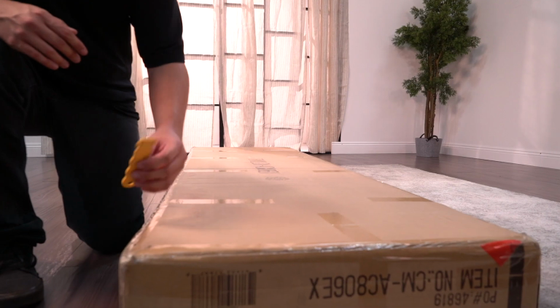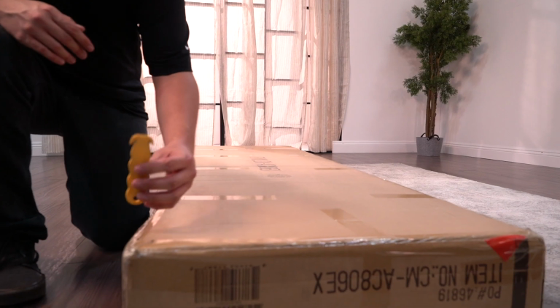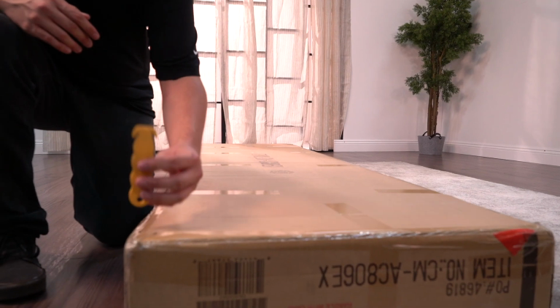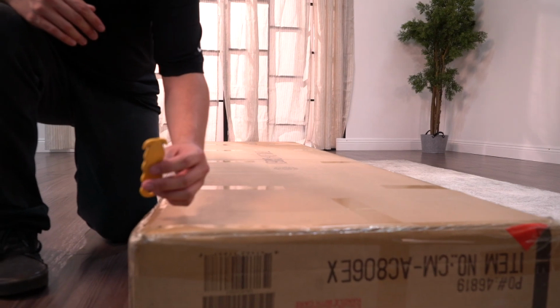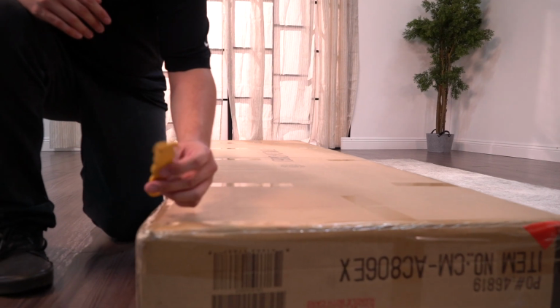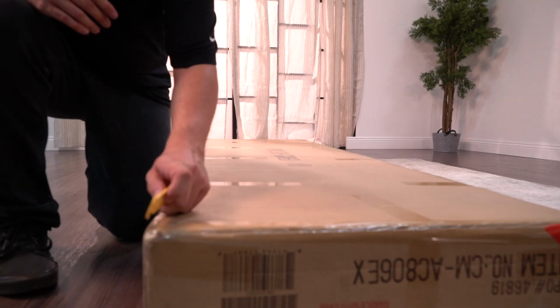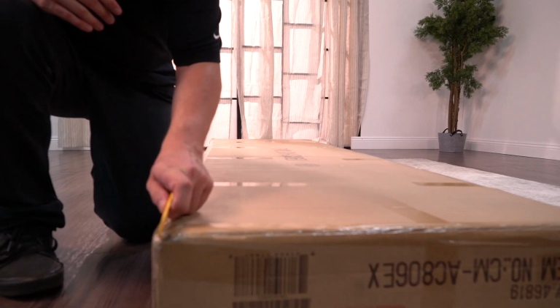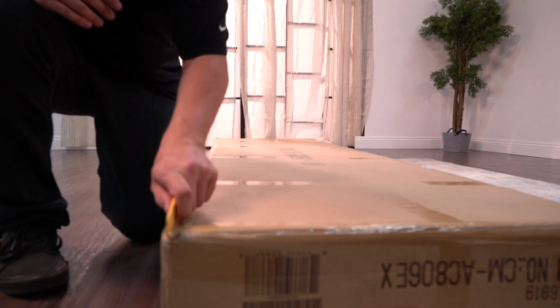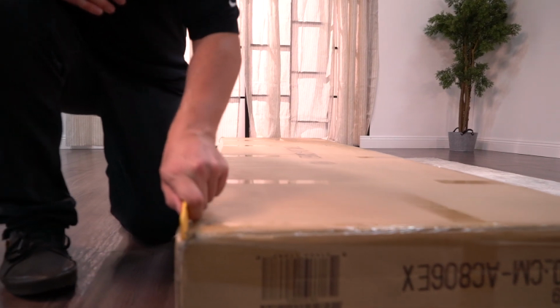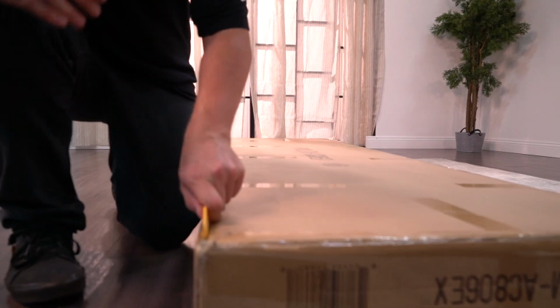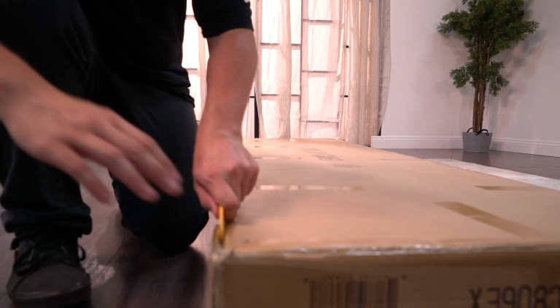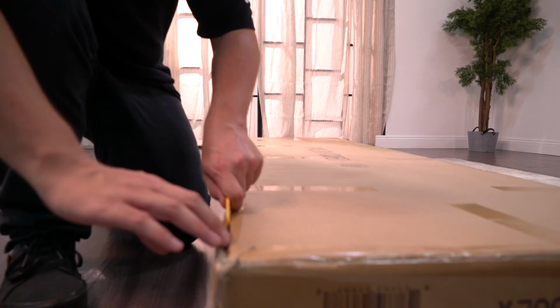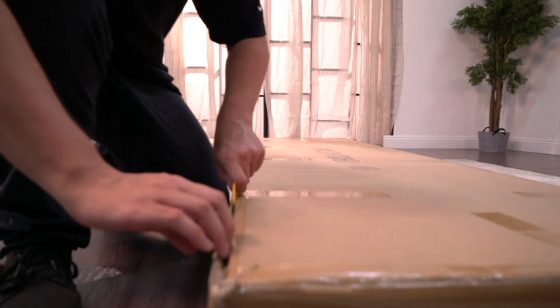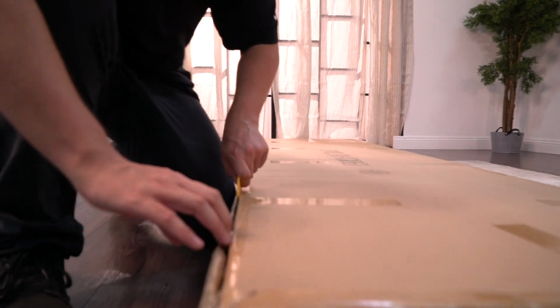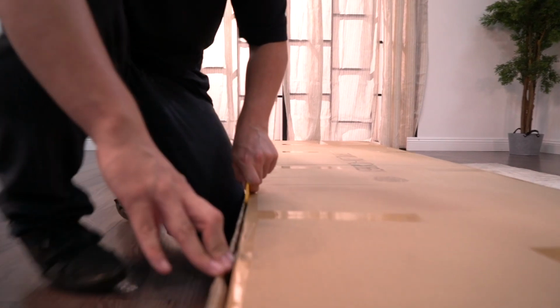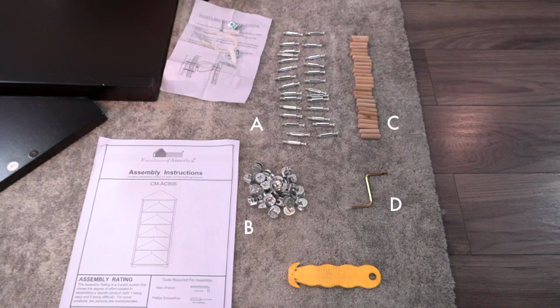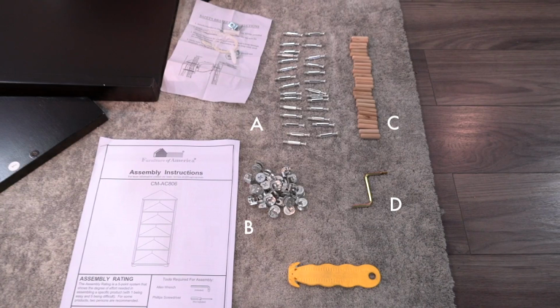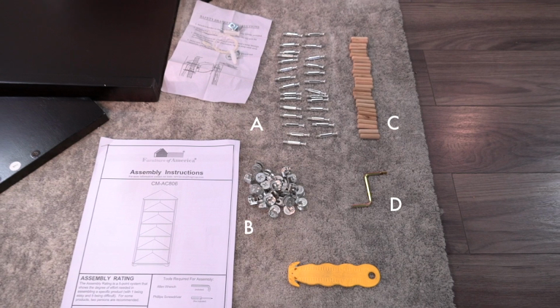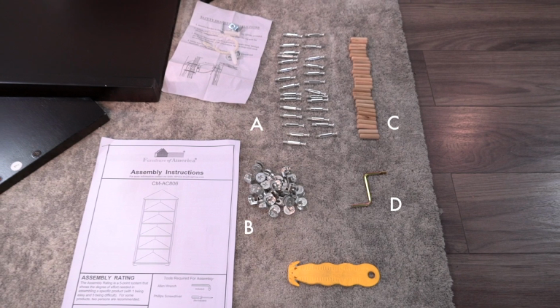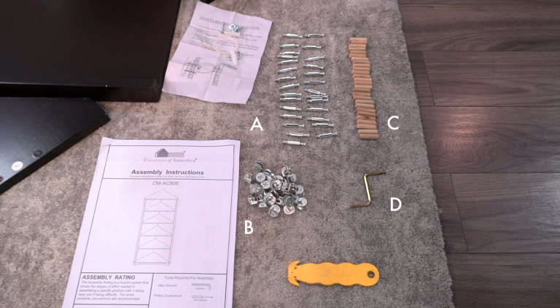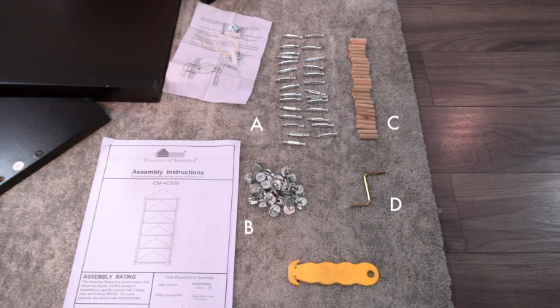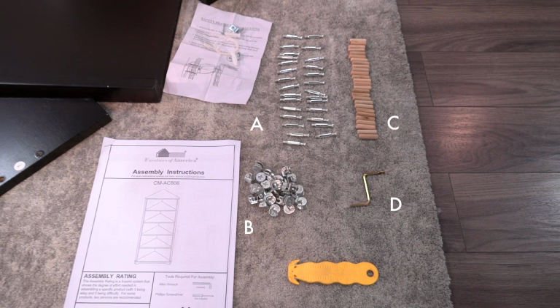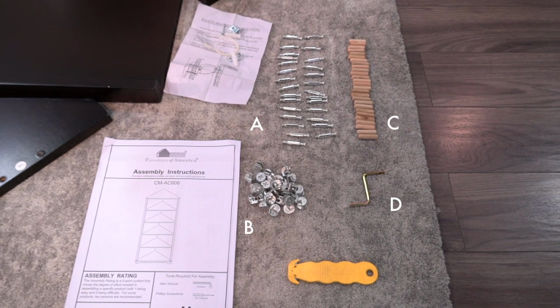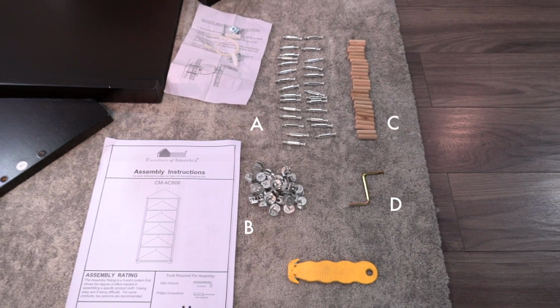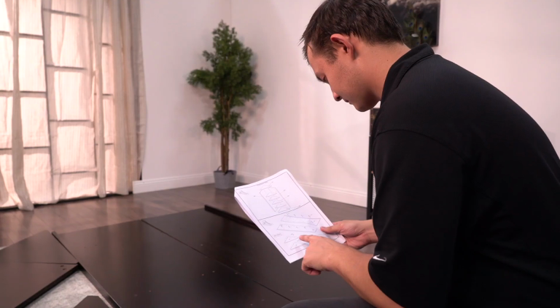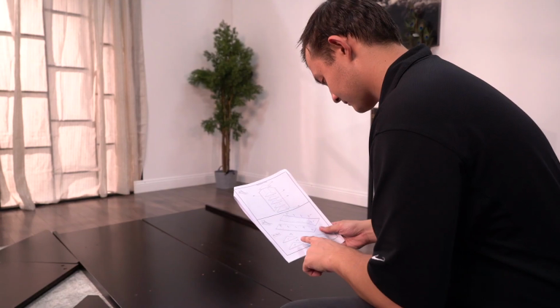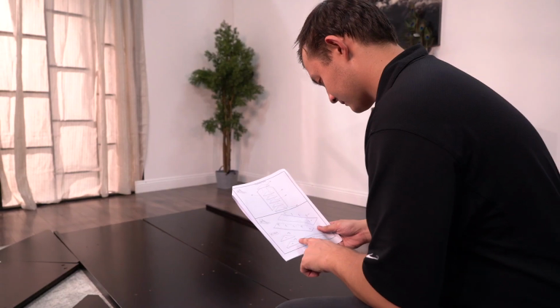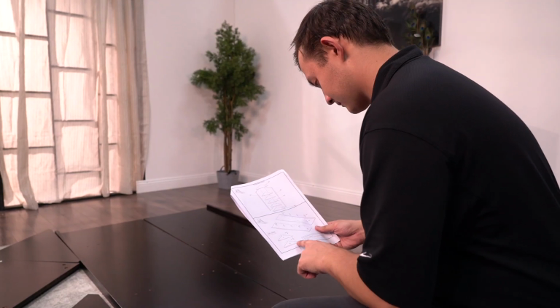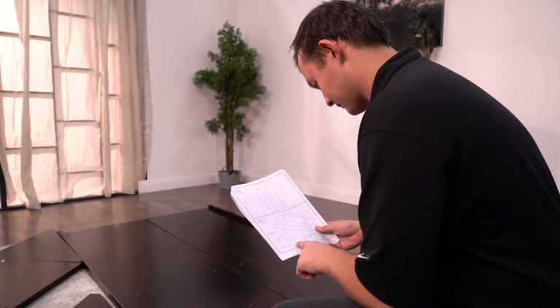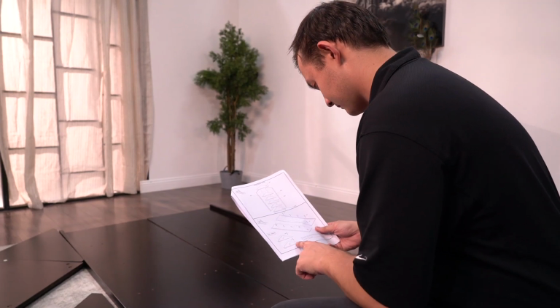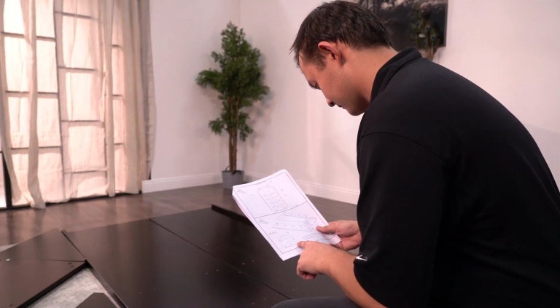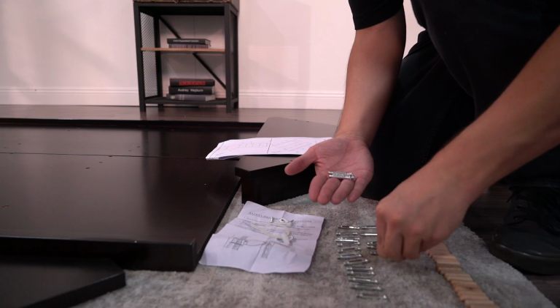First, carefully cut open the box. The first step to the assembly process is to get all your parts organized.